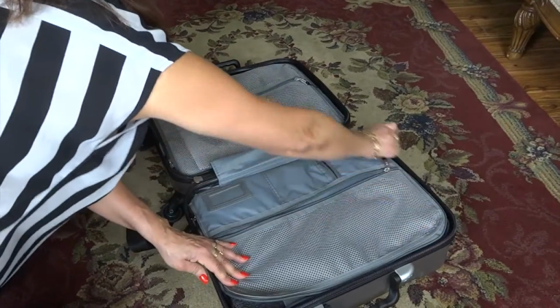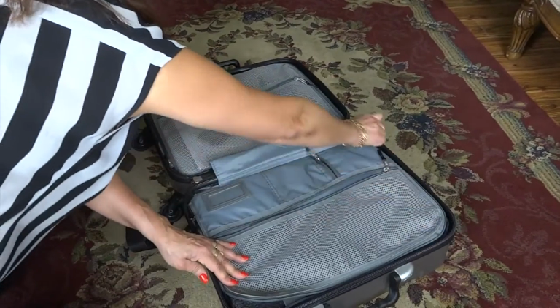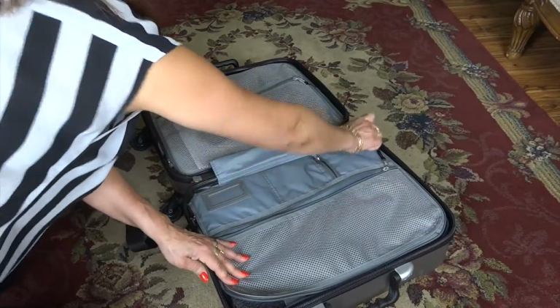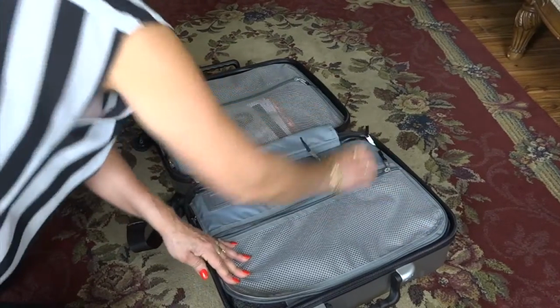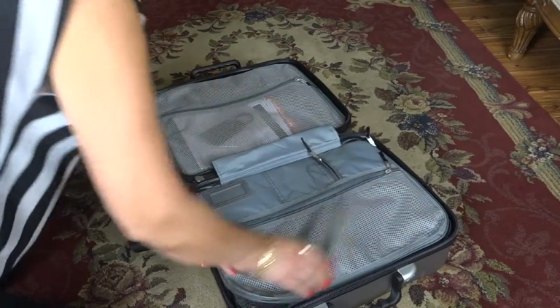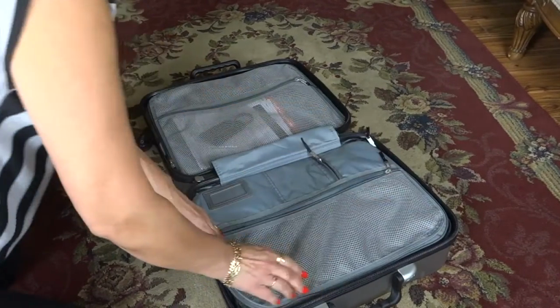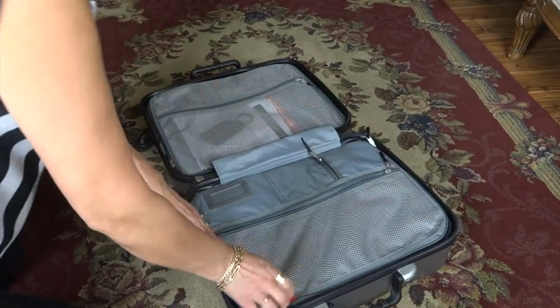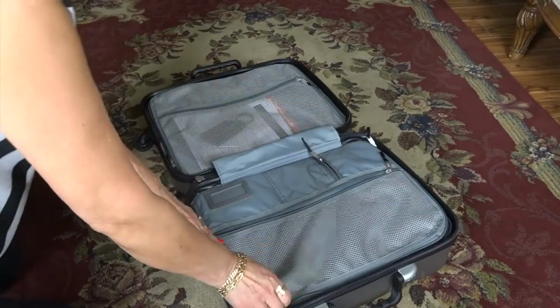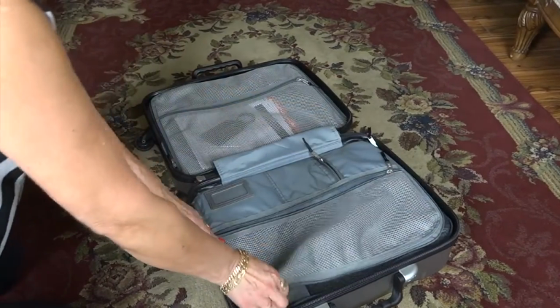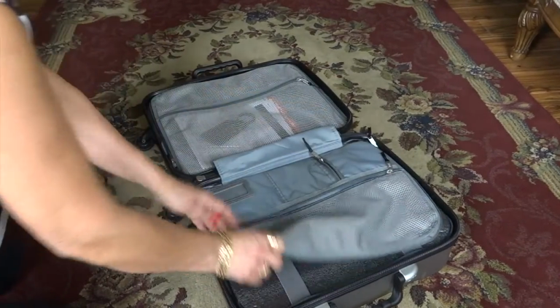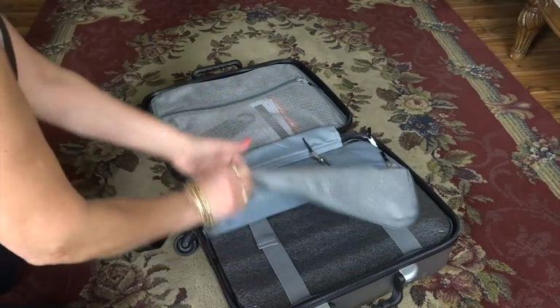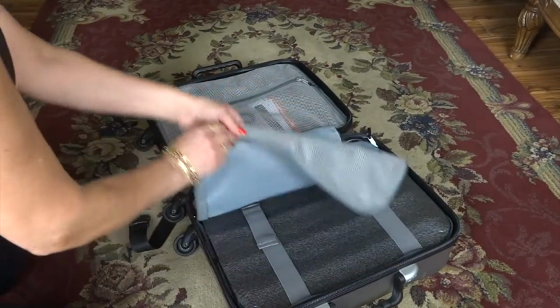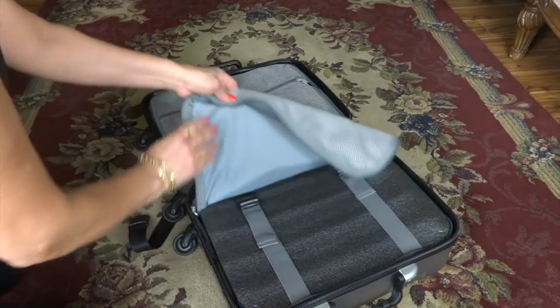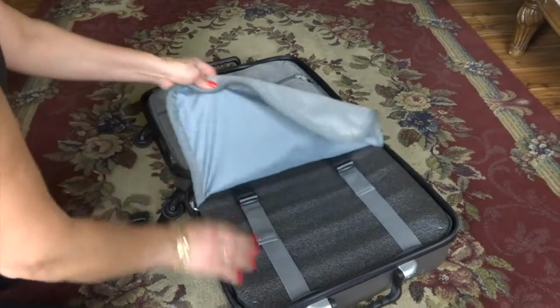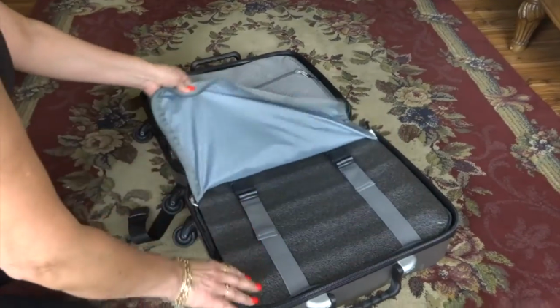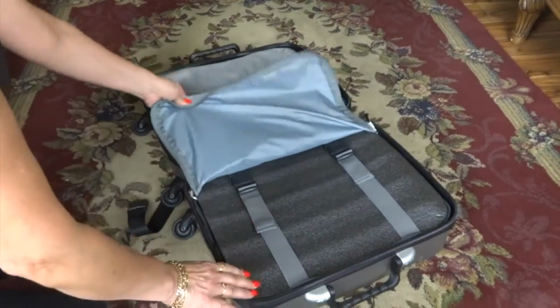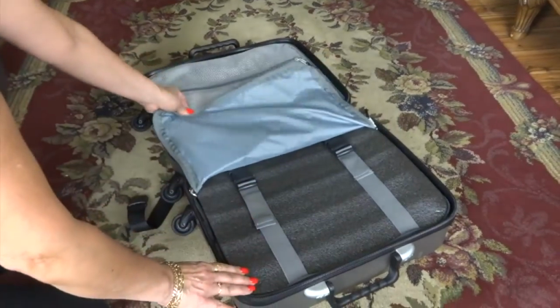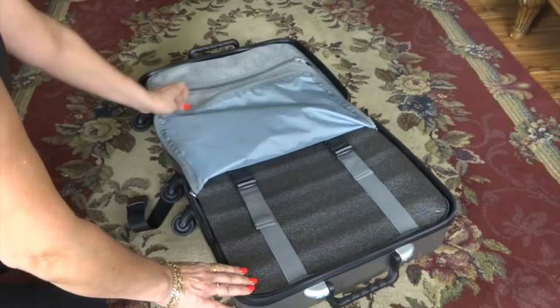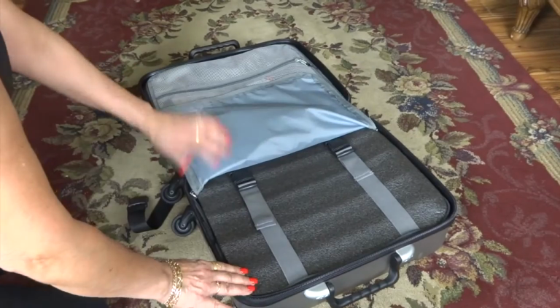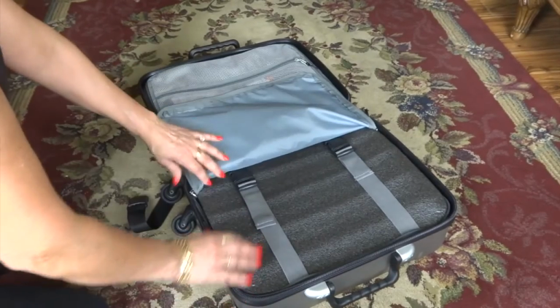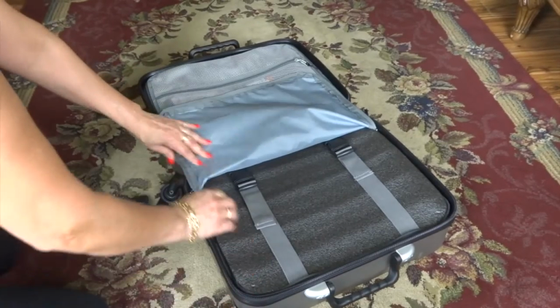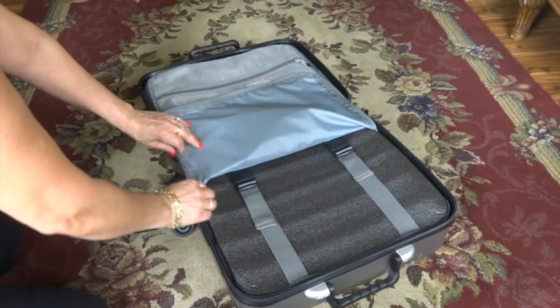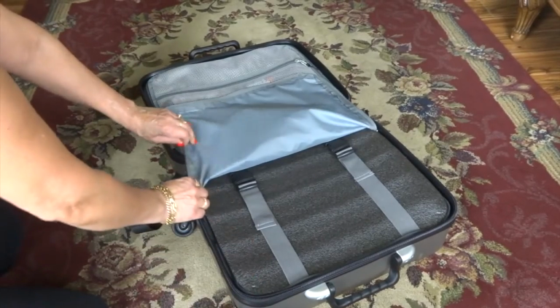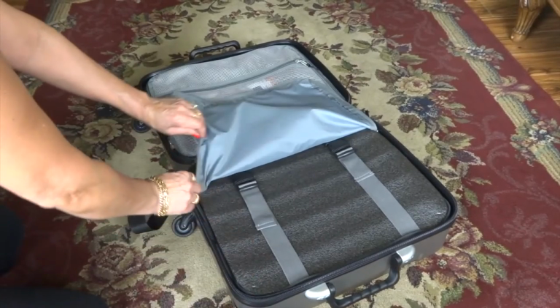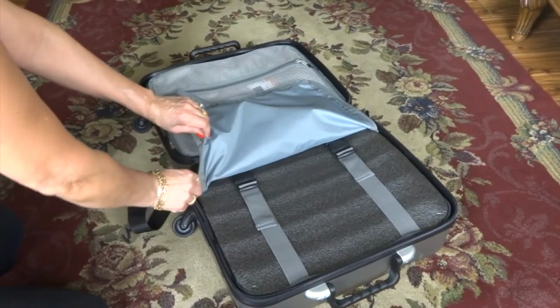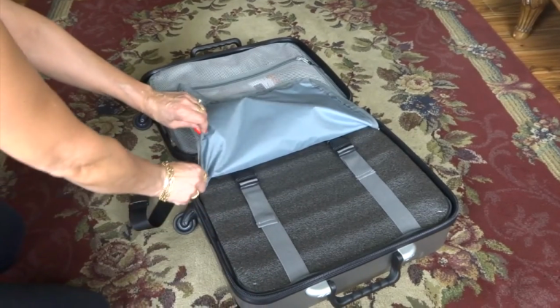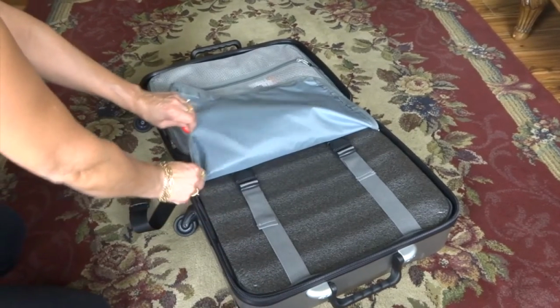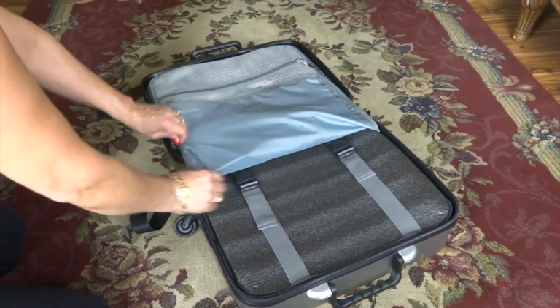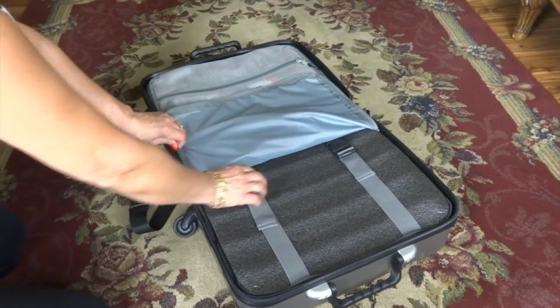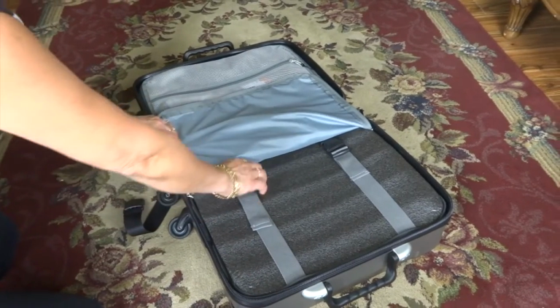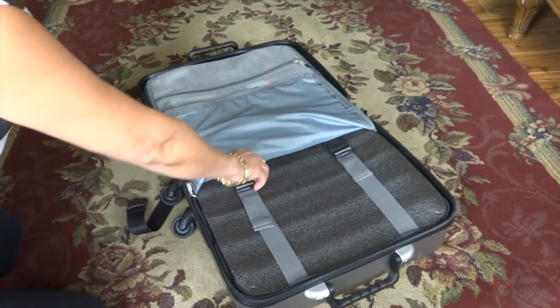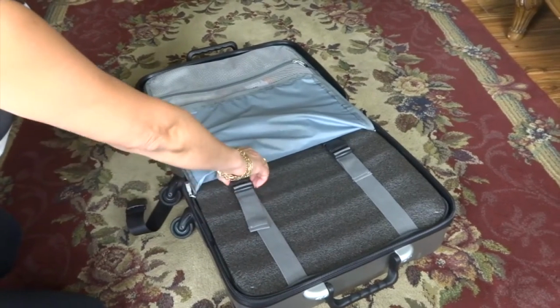Opening the suitcase, there is room for 4 bottles on each side, fully protected with foam and straps.